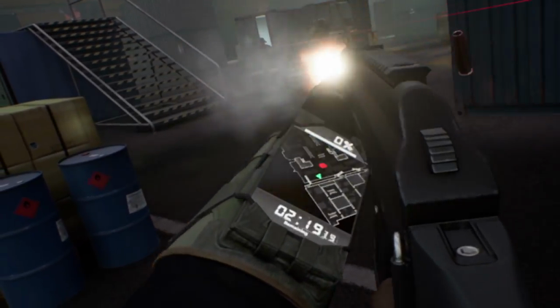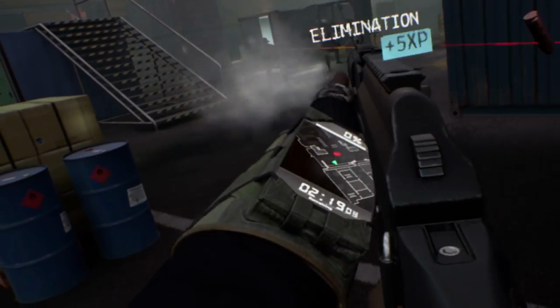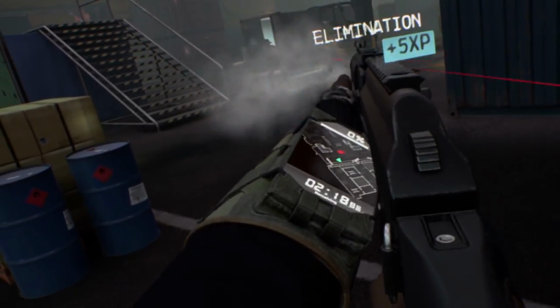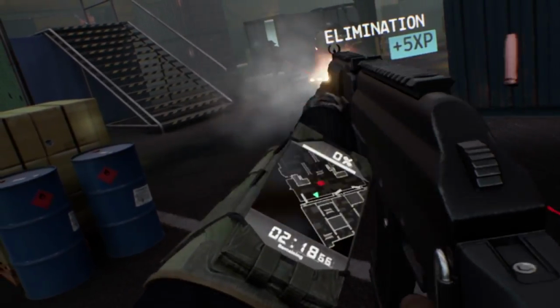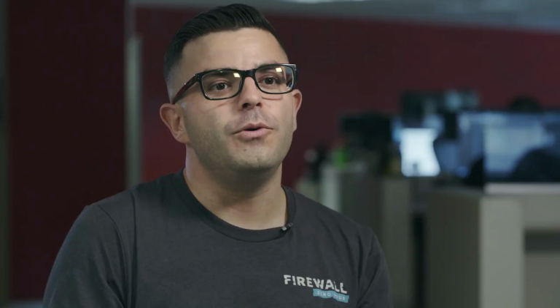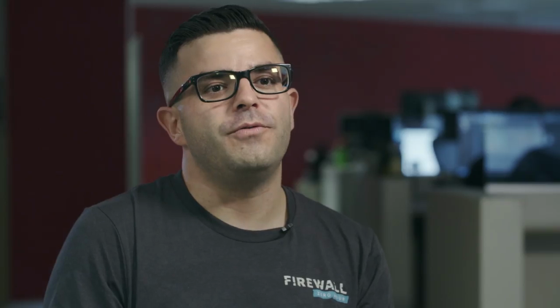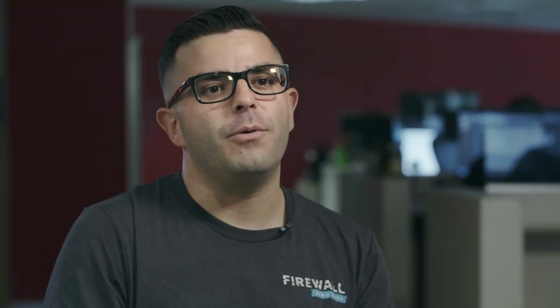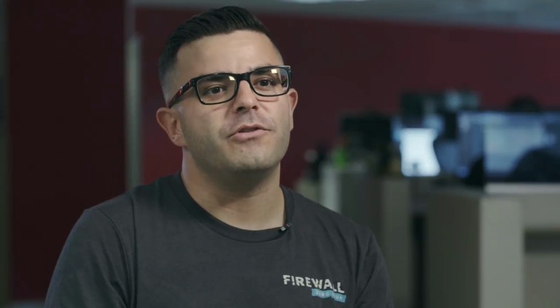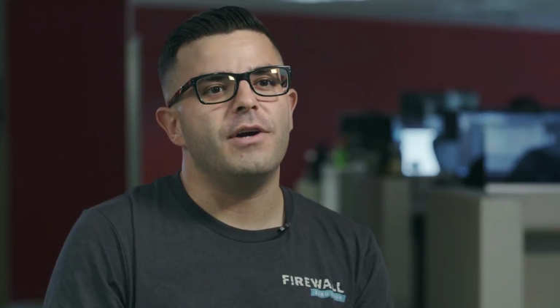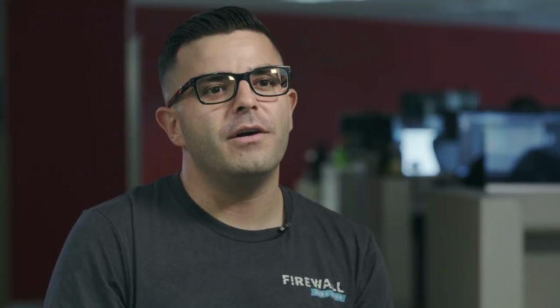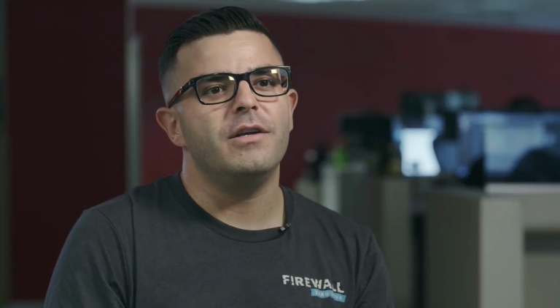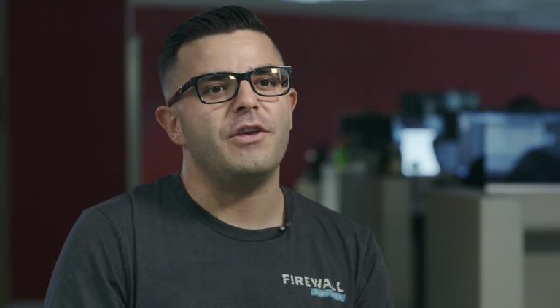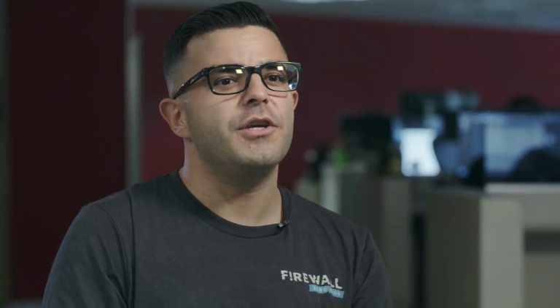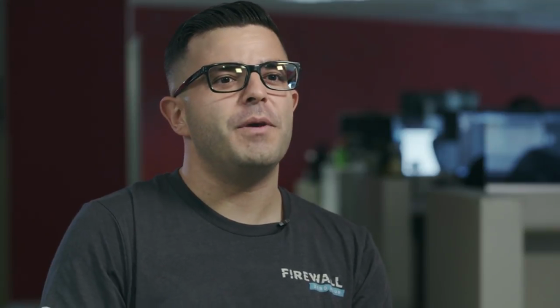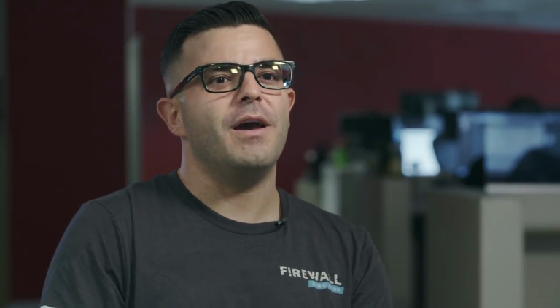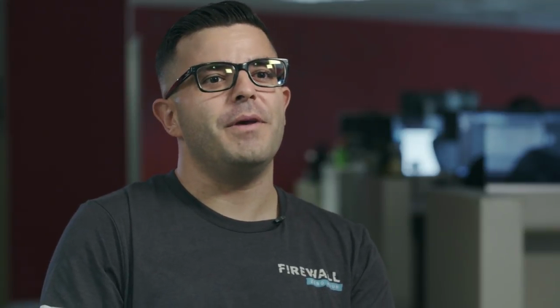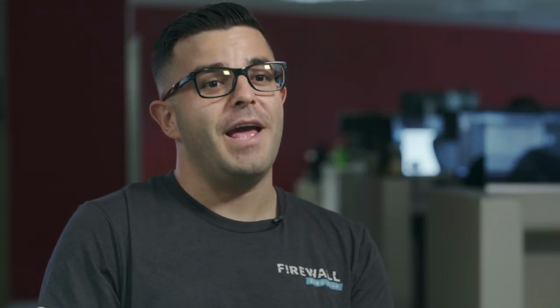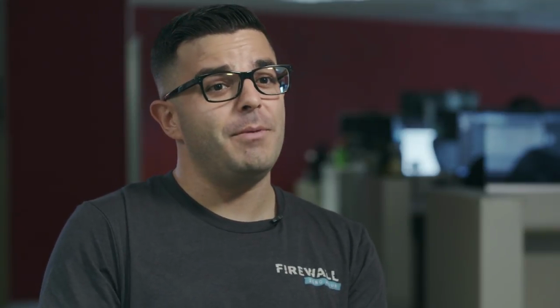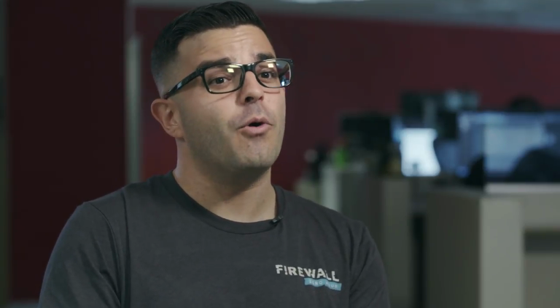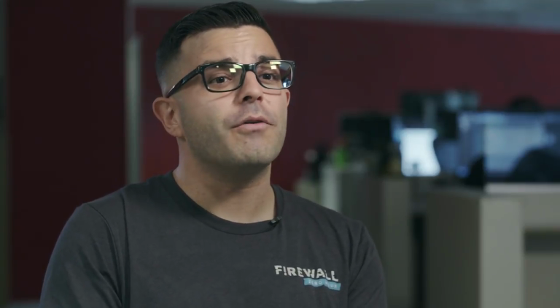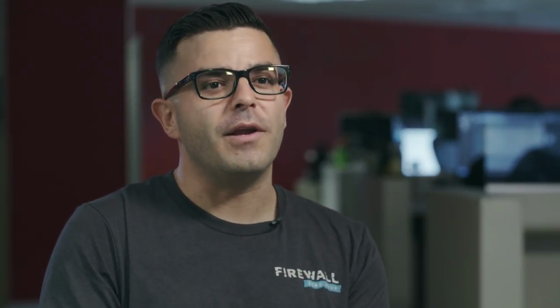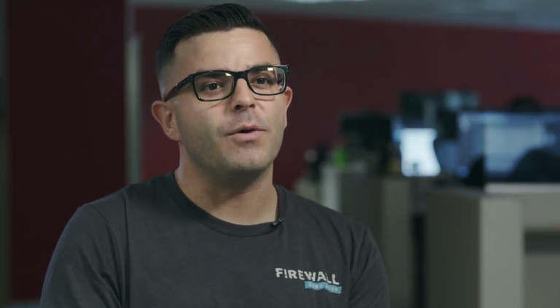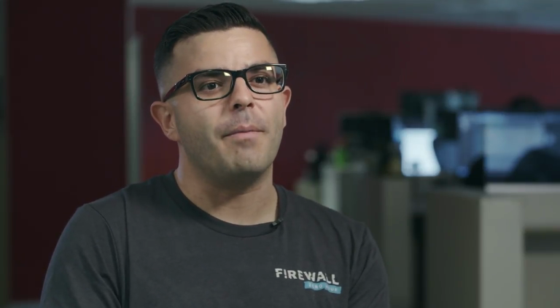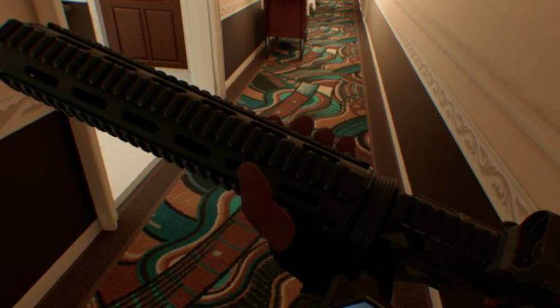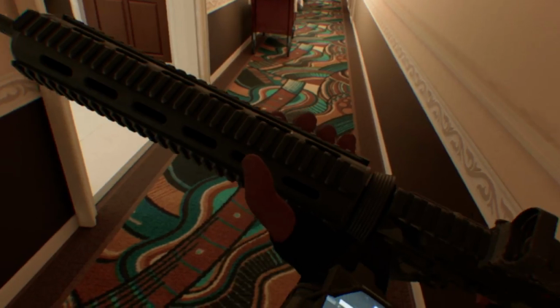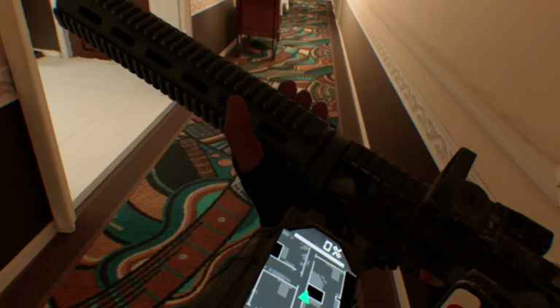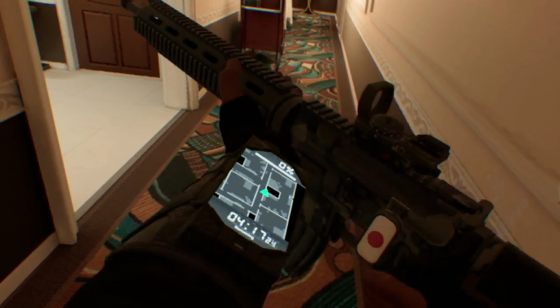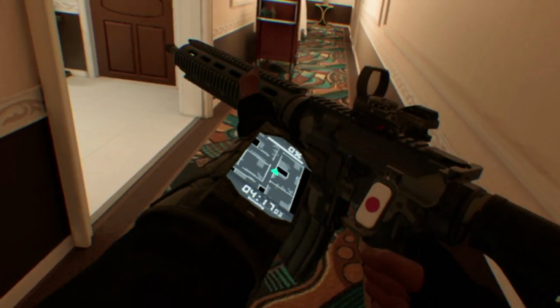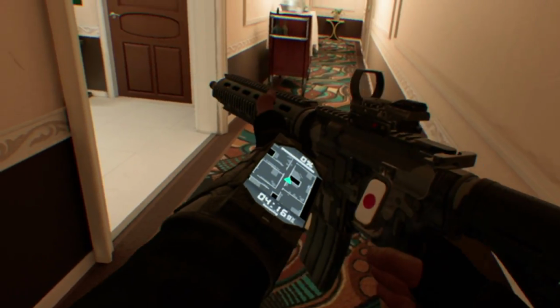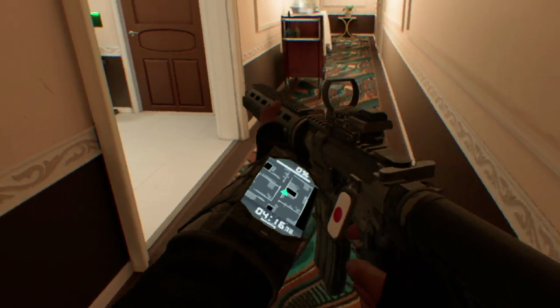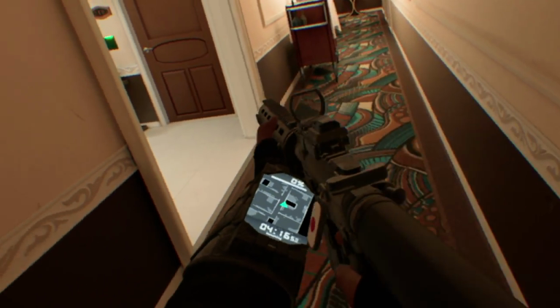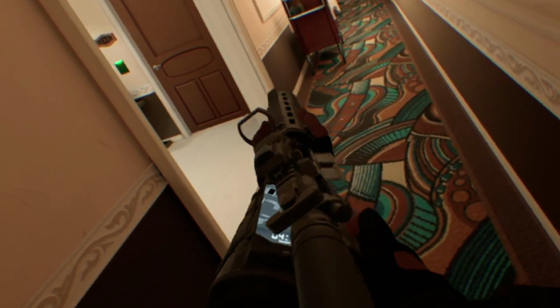What's really cool in Firewall Zero Hour is that you can pick up an enemy or a friendly weapon and see how they customized it.